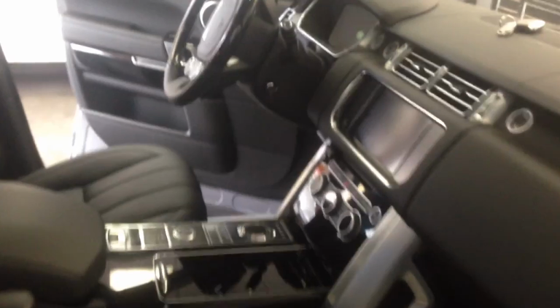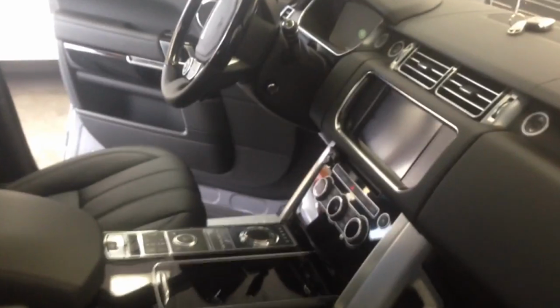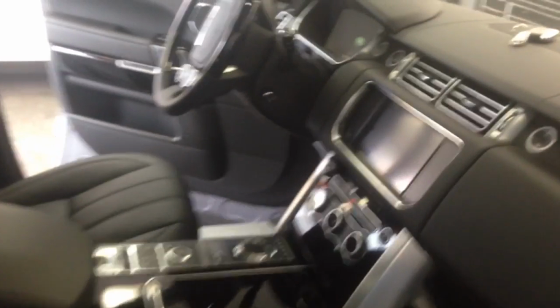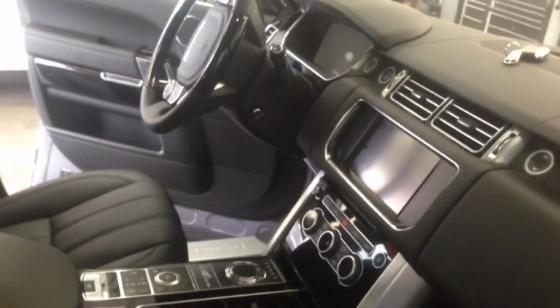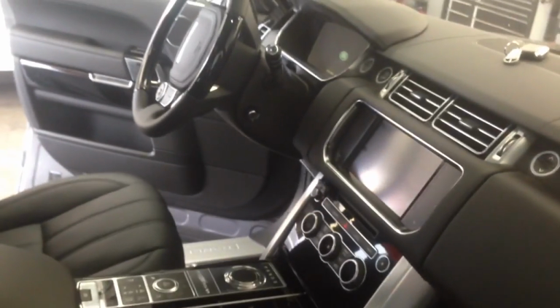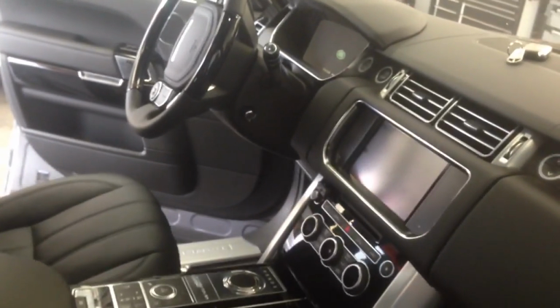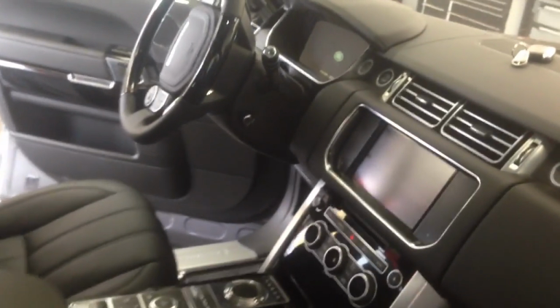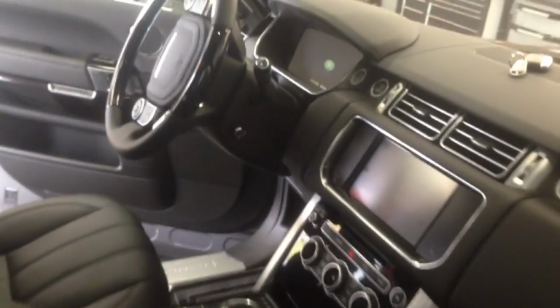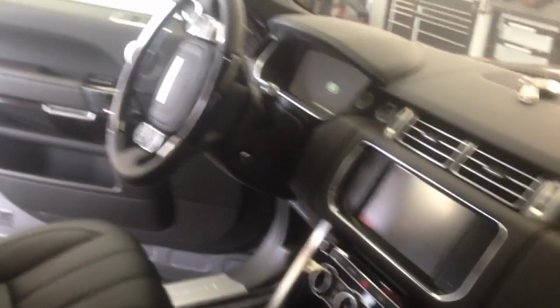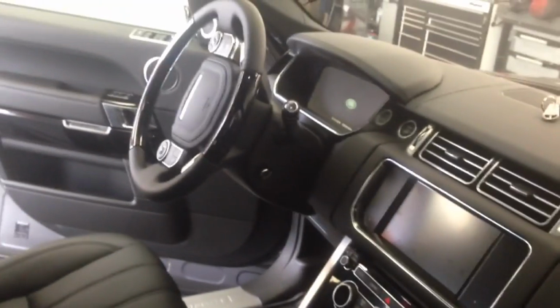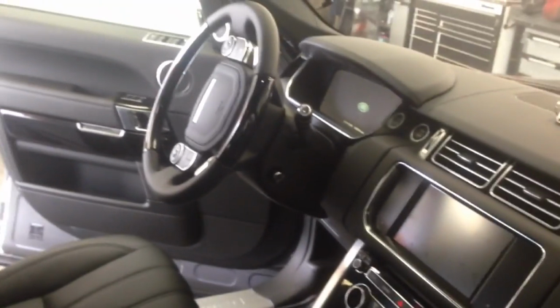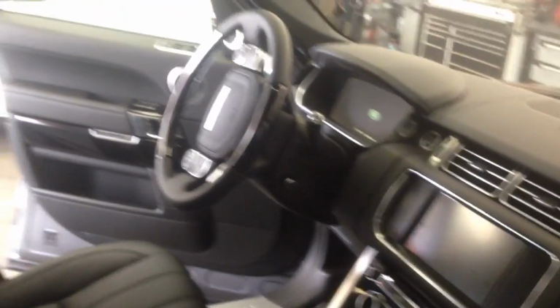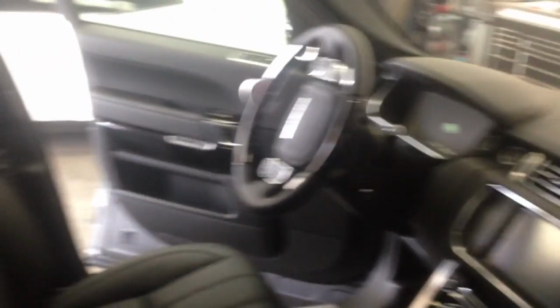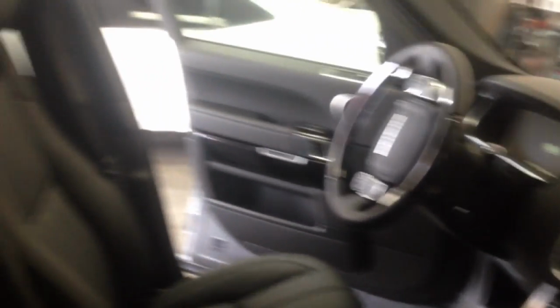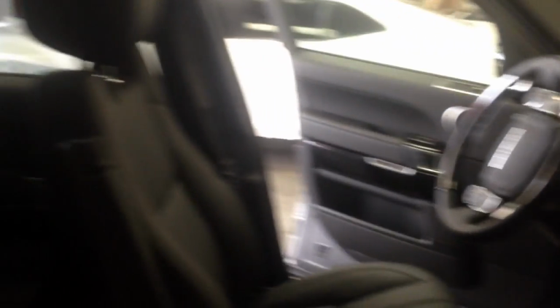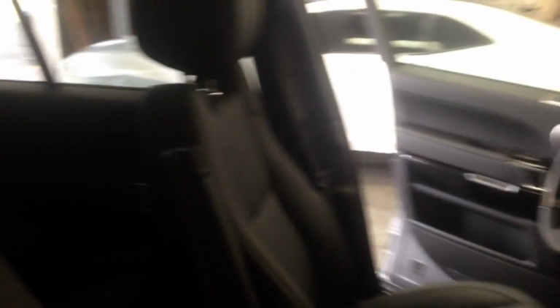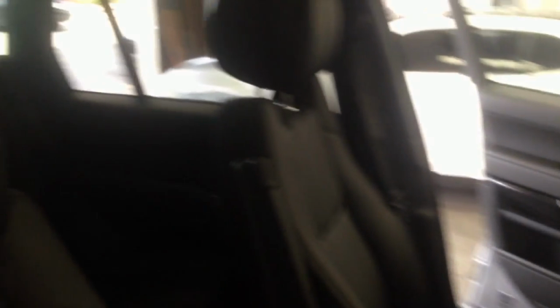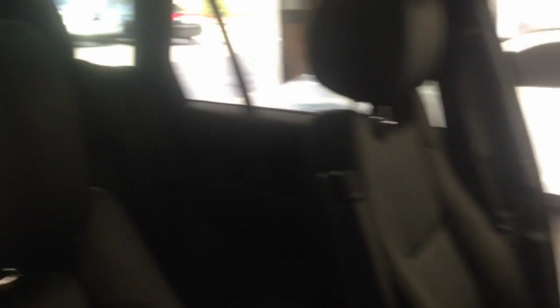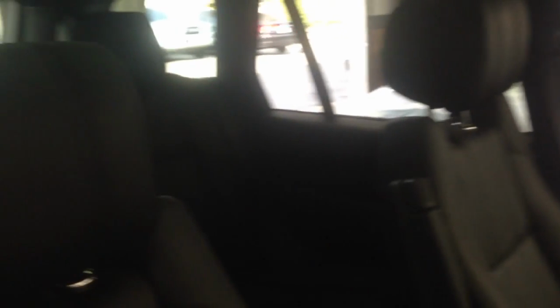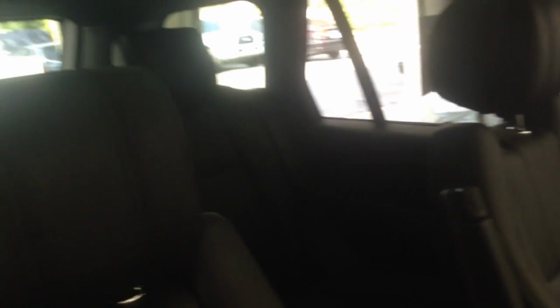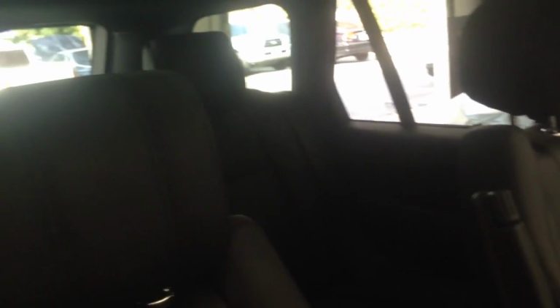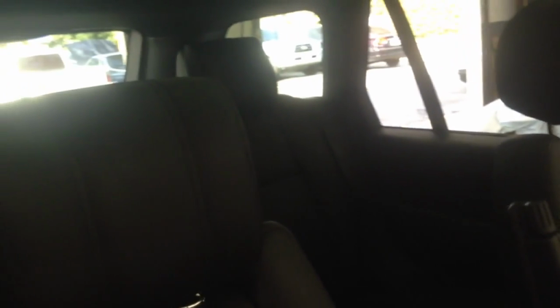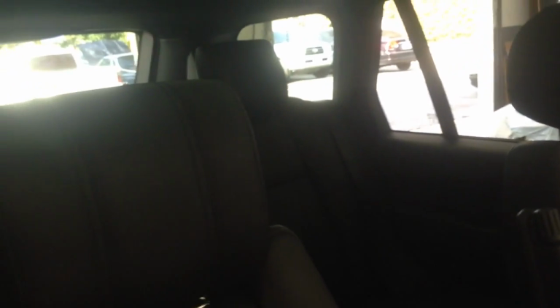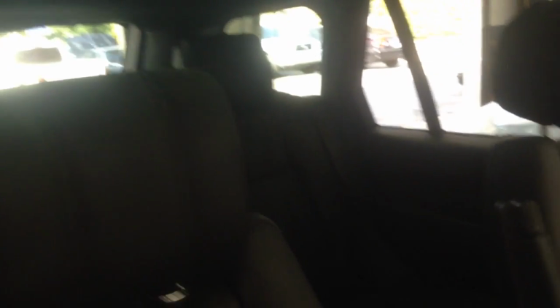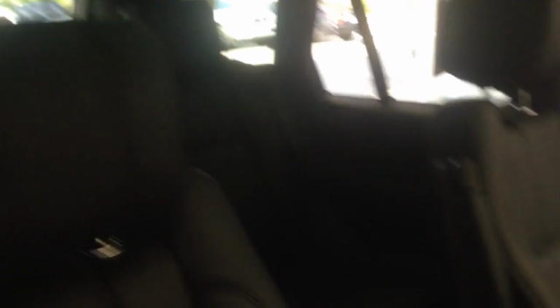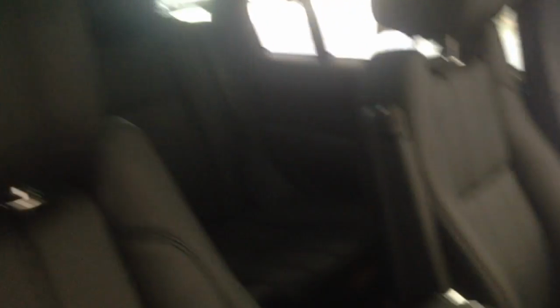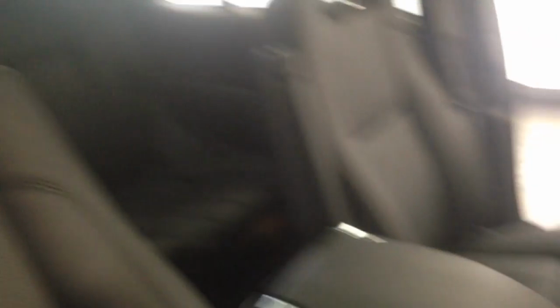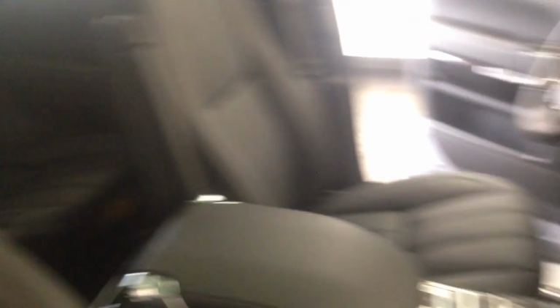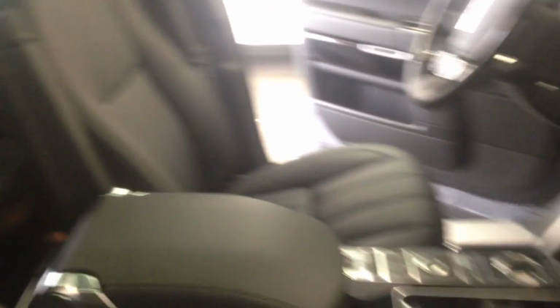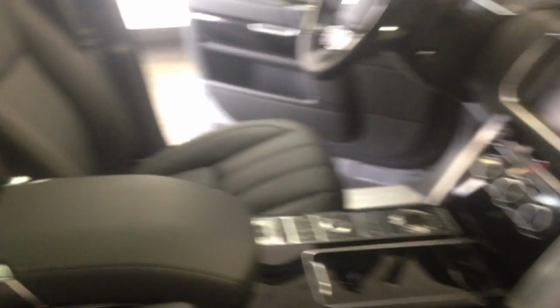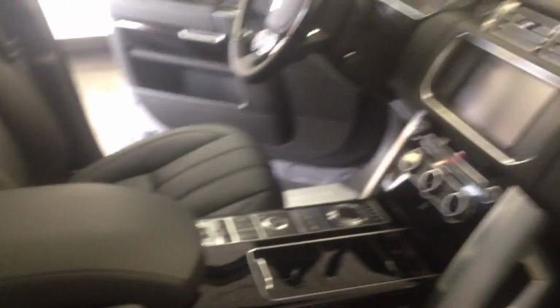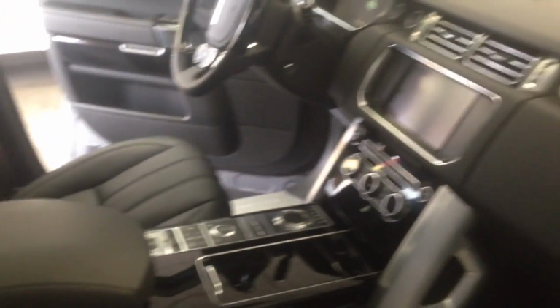Hey YouTube, how you doing? I'm here in a brand new Range Rover HST, full size.